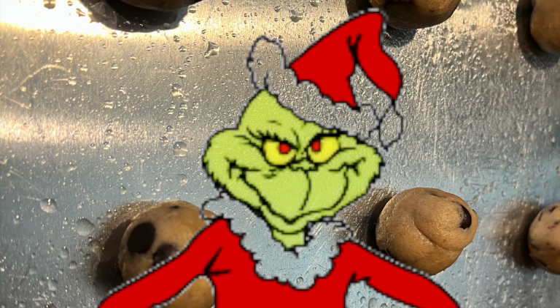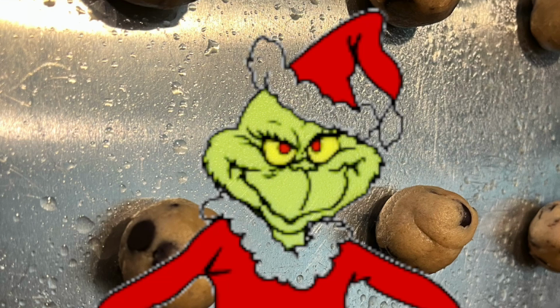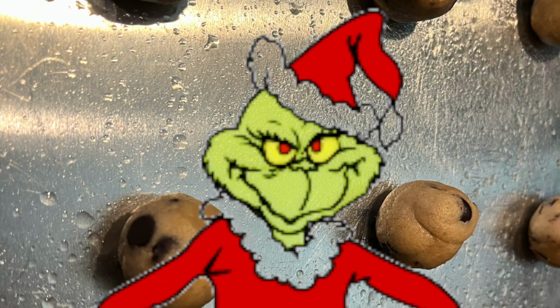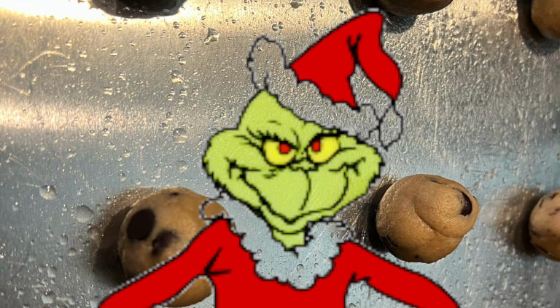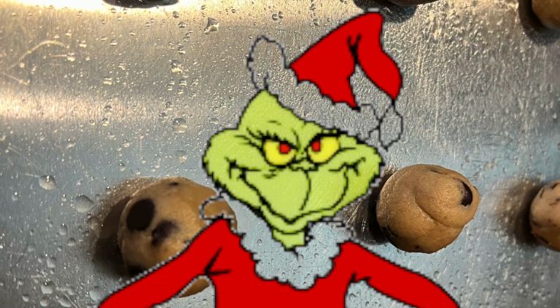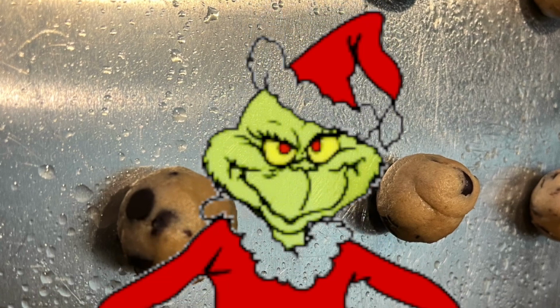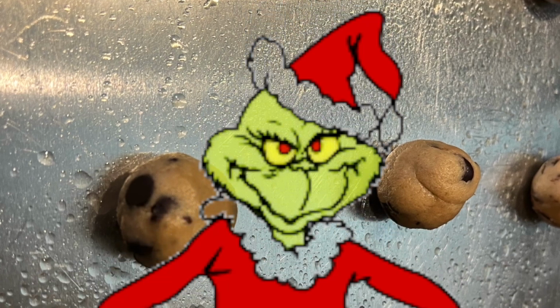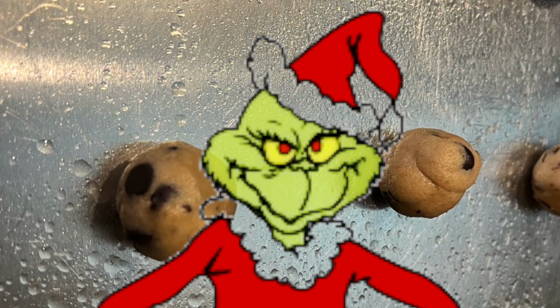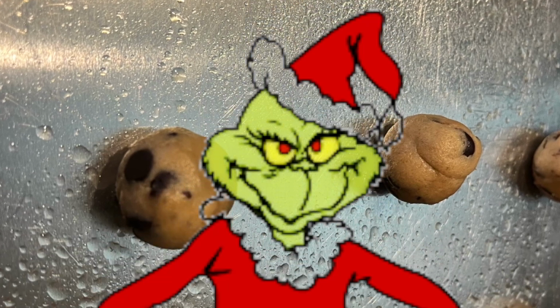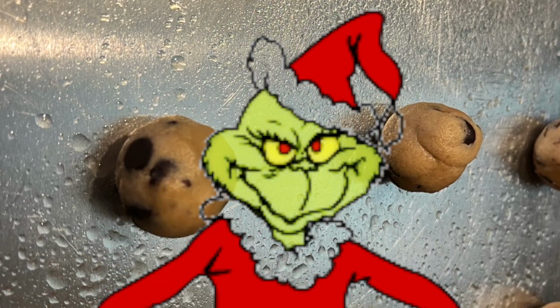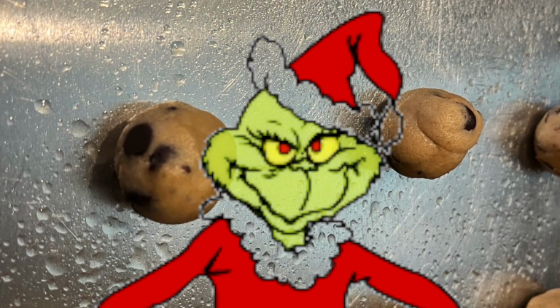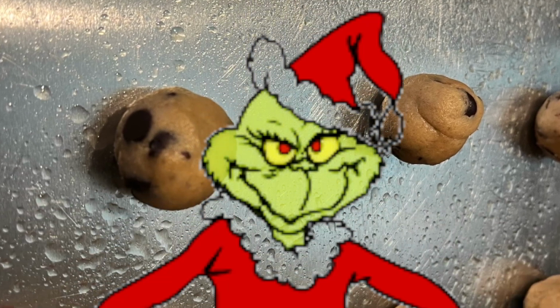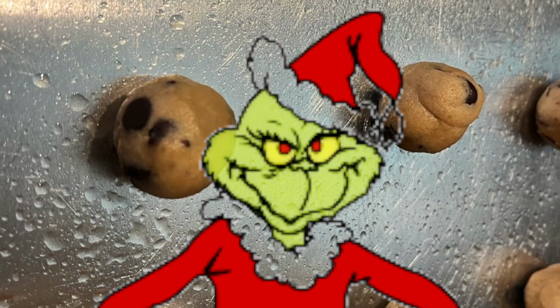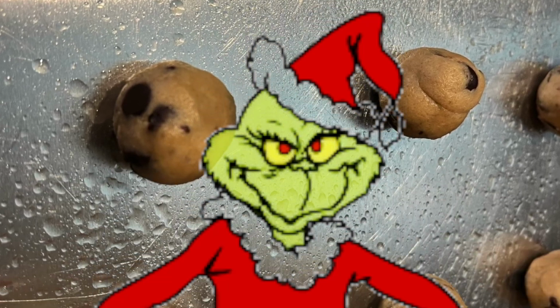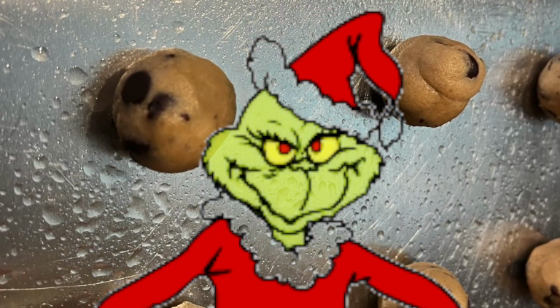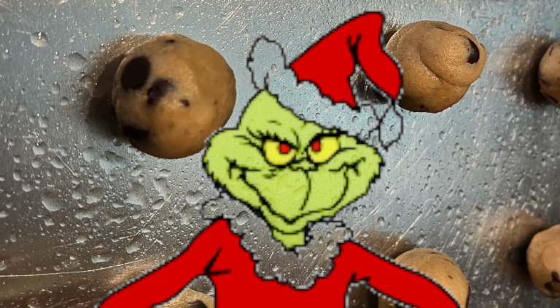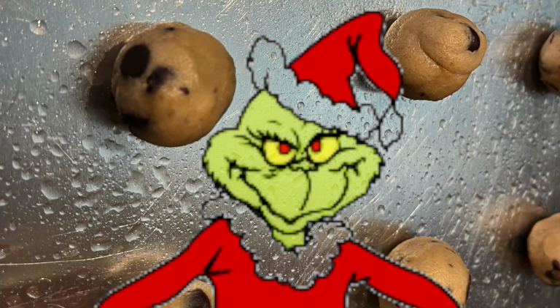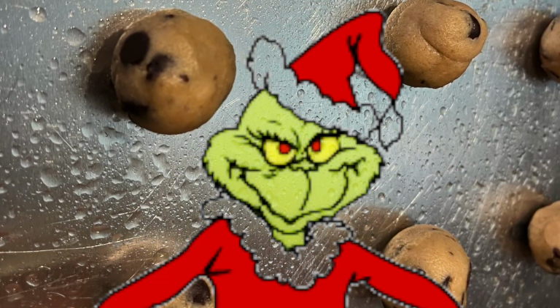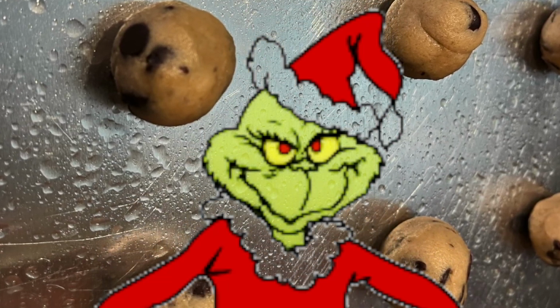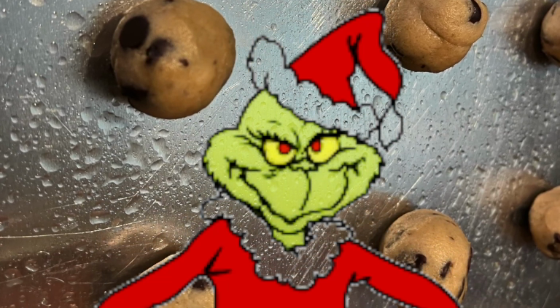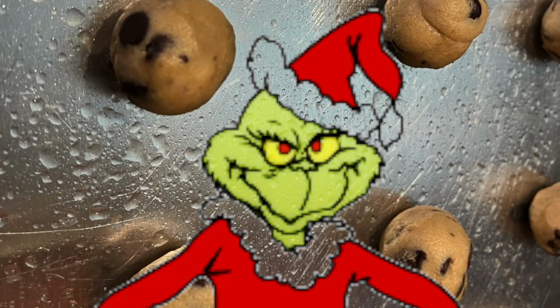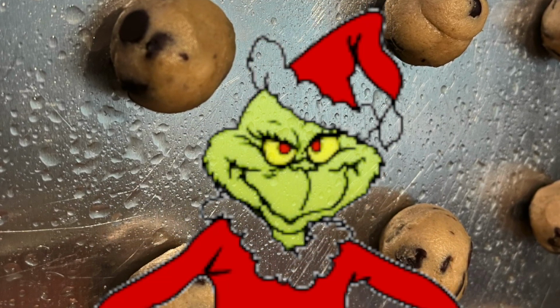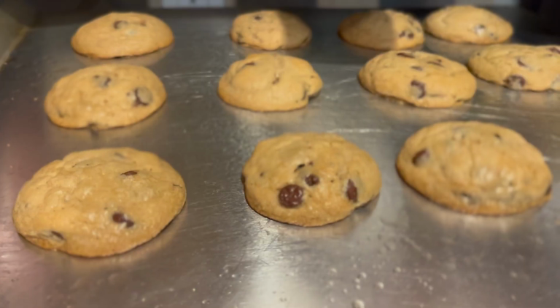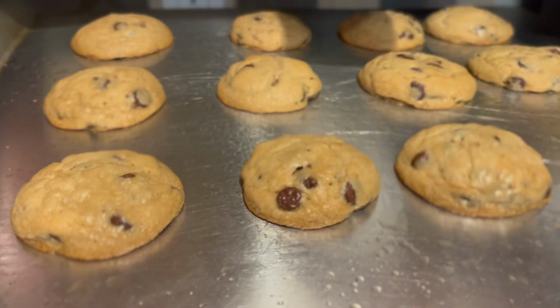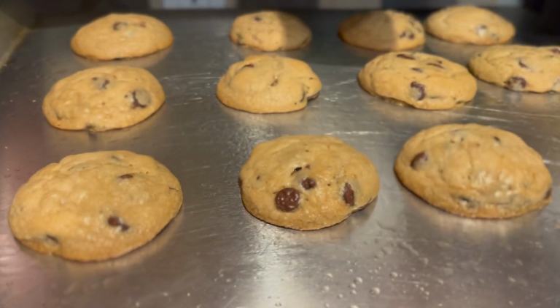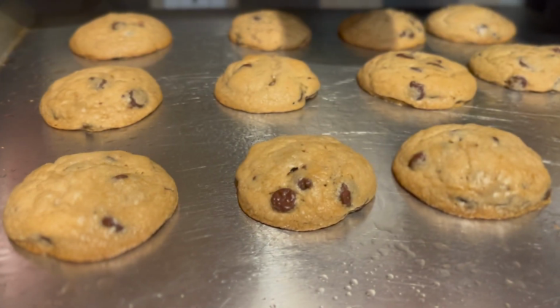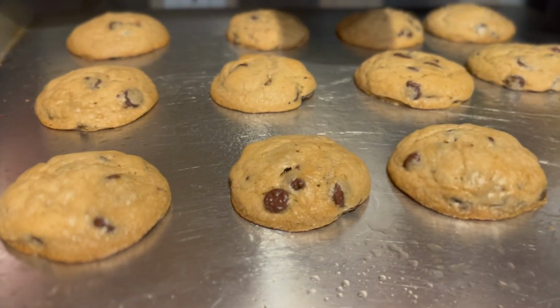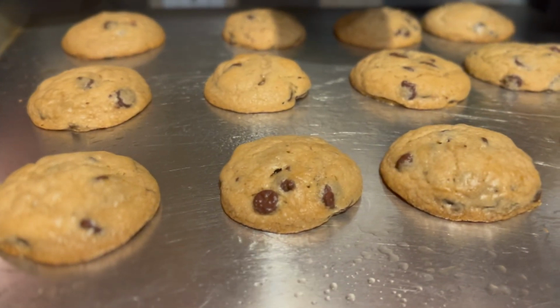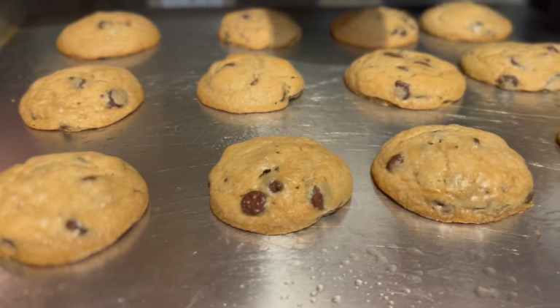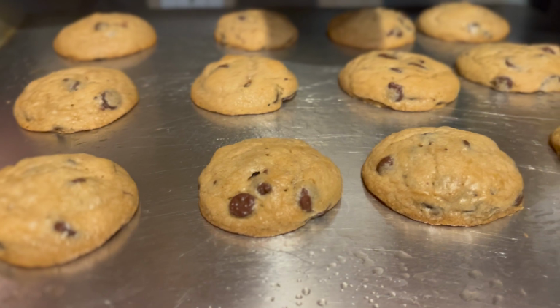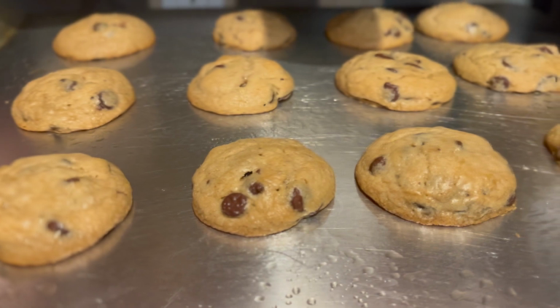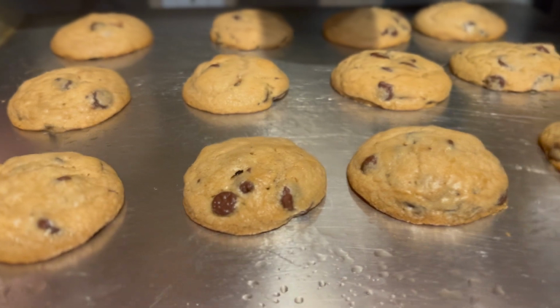Hello everyone, this is Maria Loves Art. We are making some cookies for Christmas — something very, very easy.